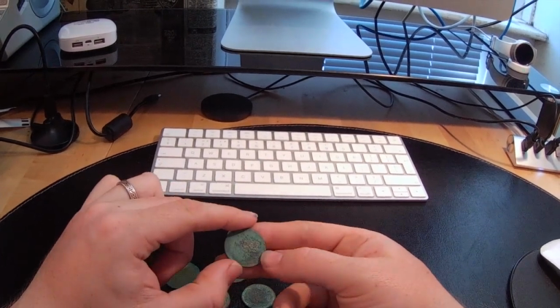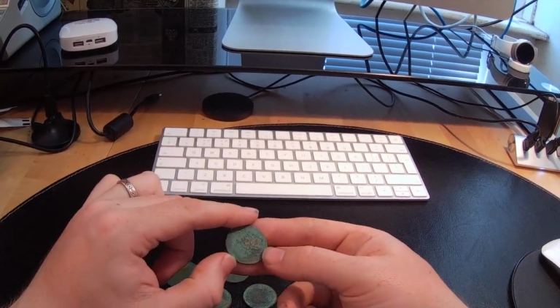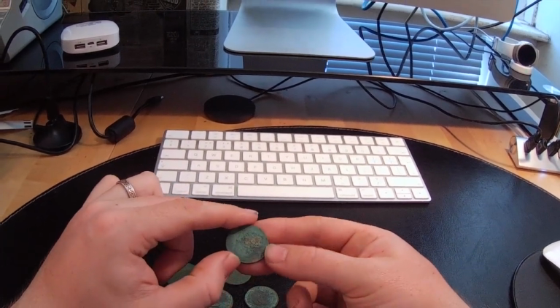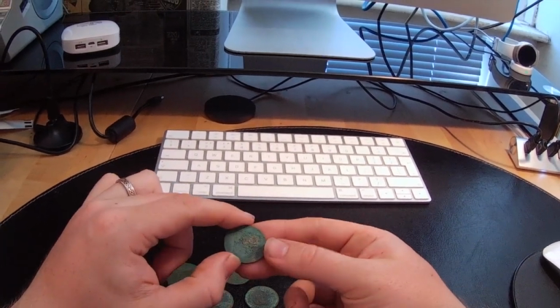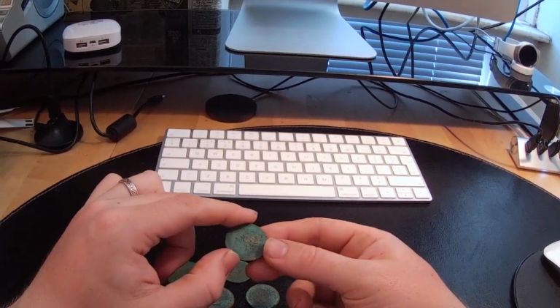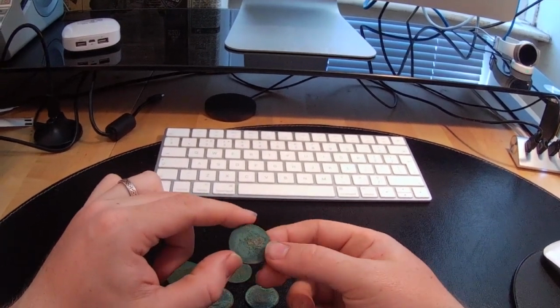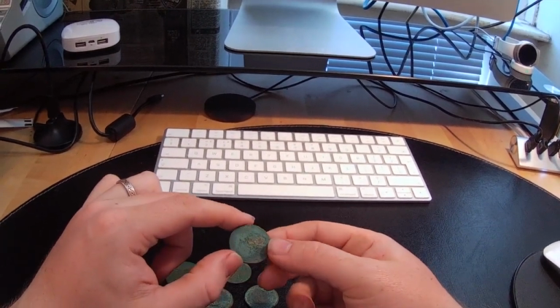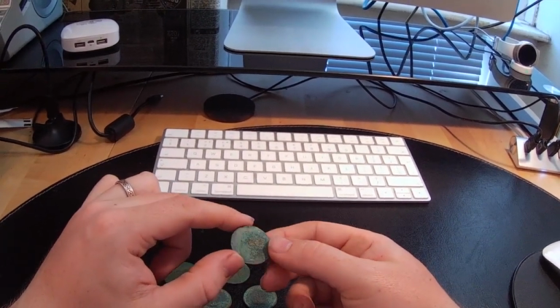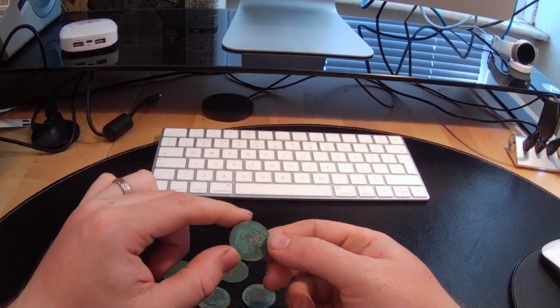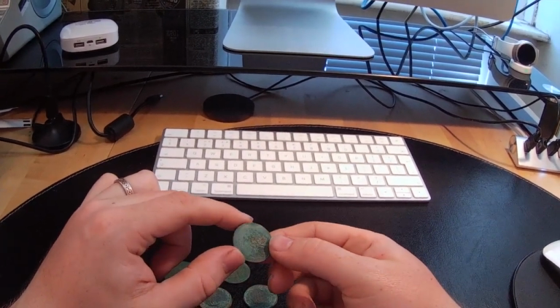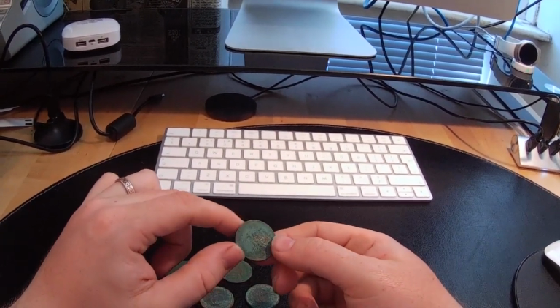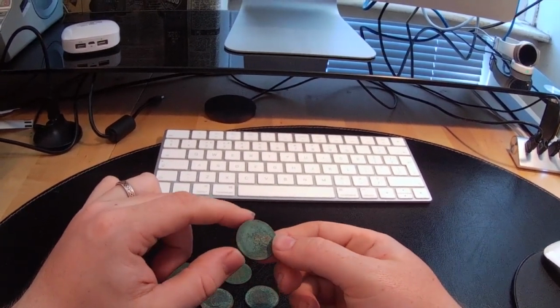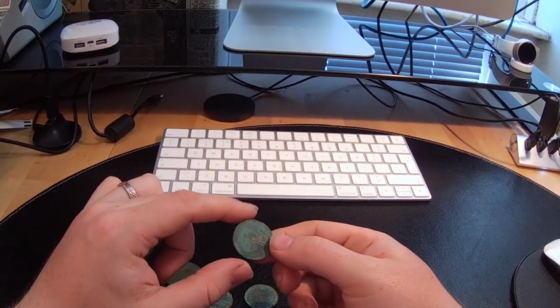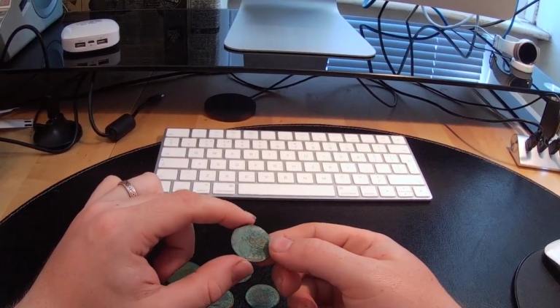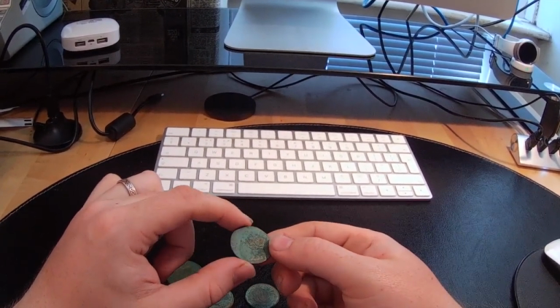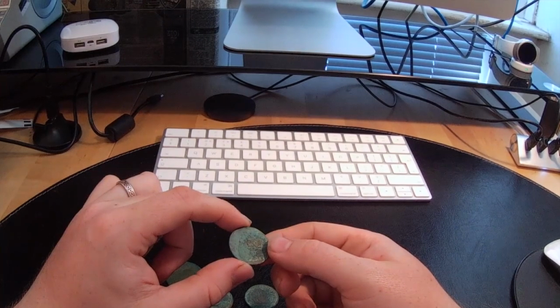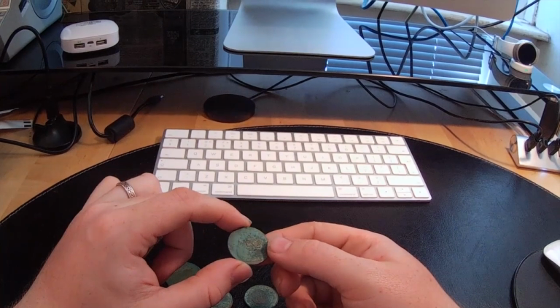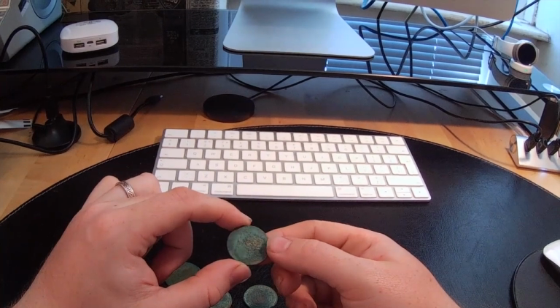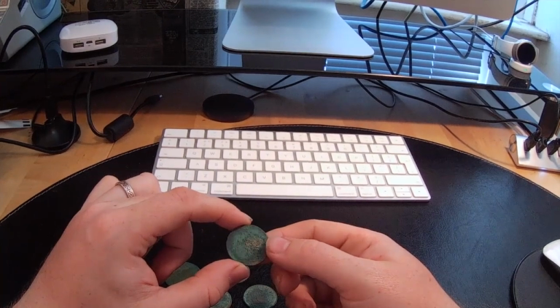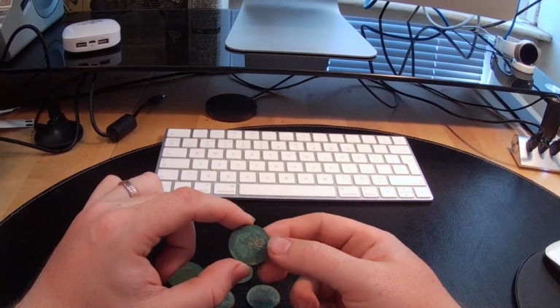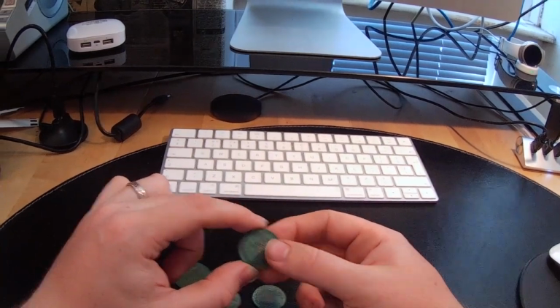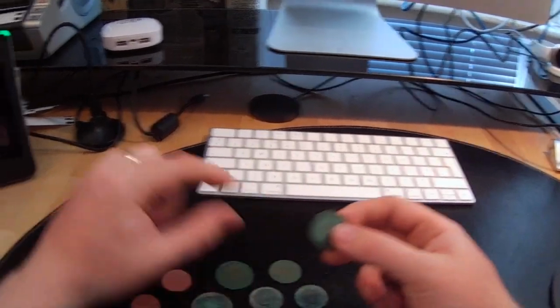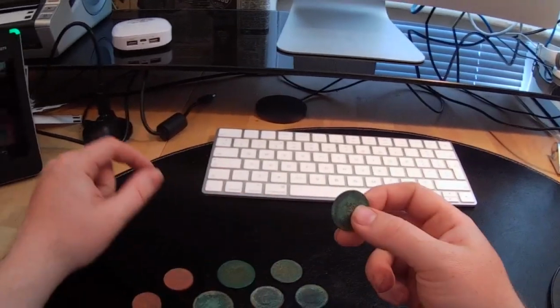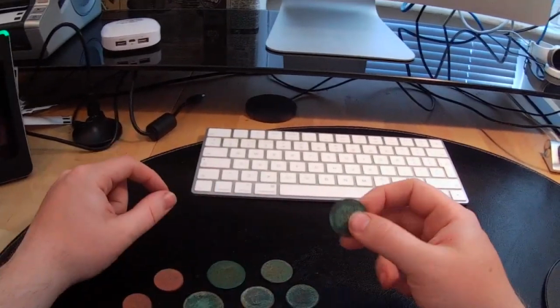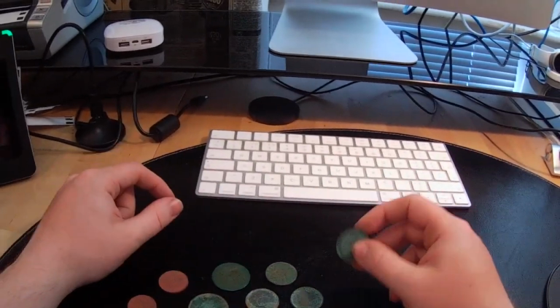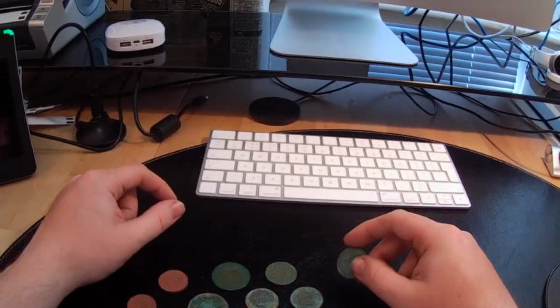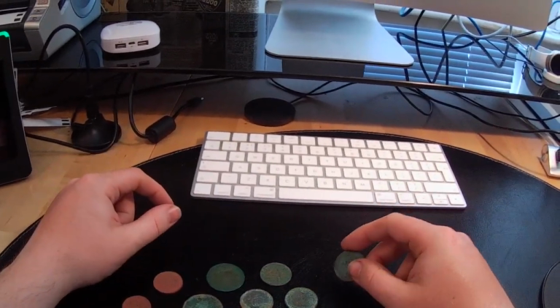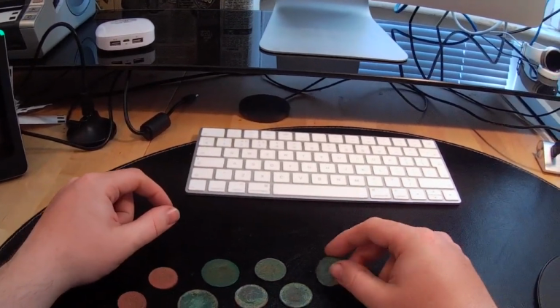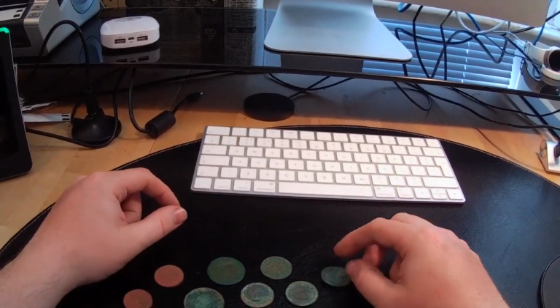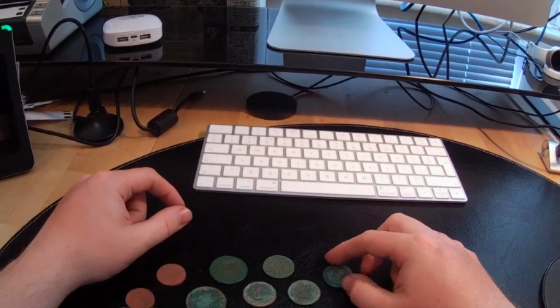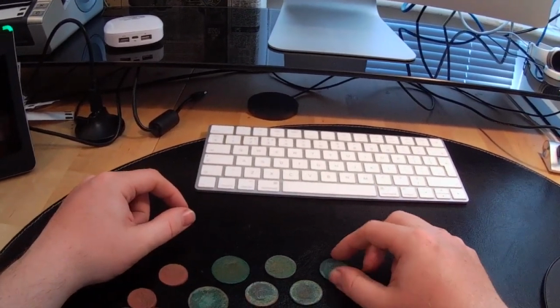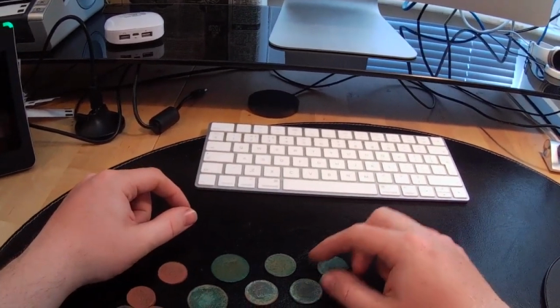1907 - there you go, so yeah, that's a little old halfpenny there.